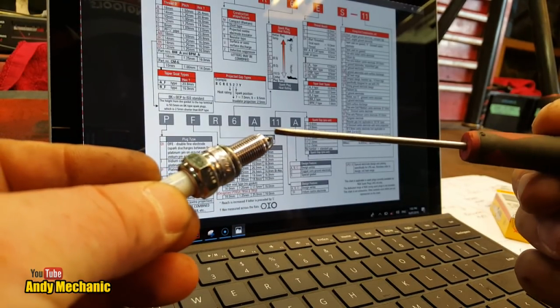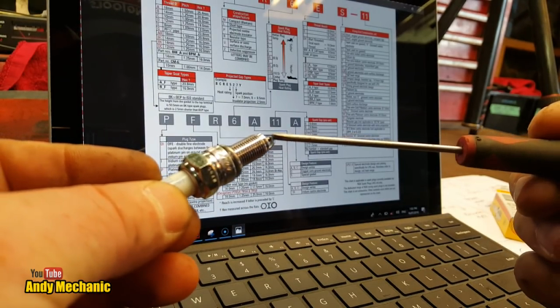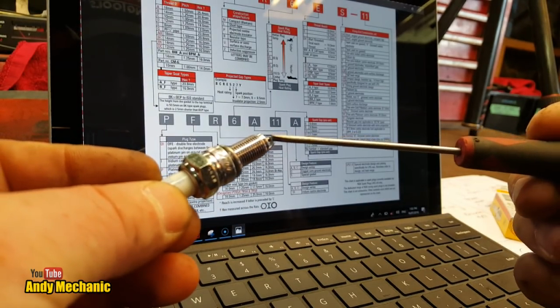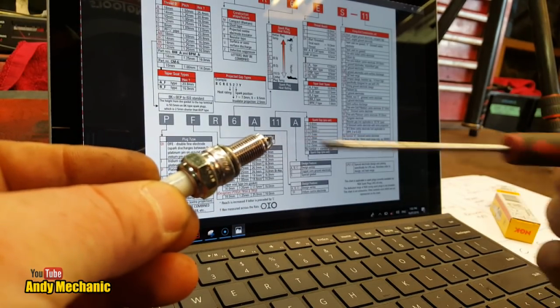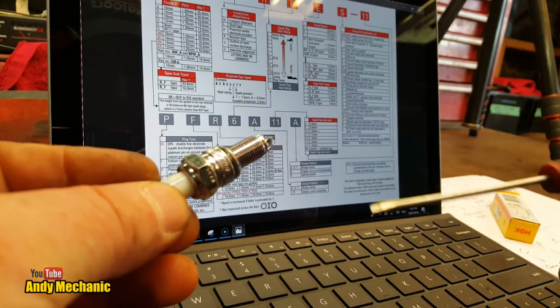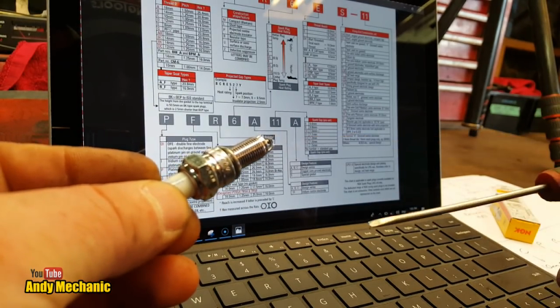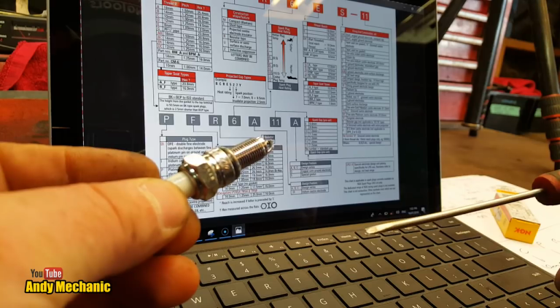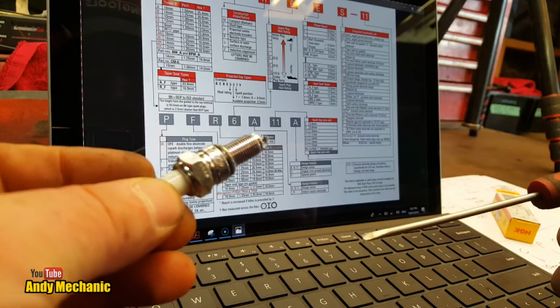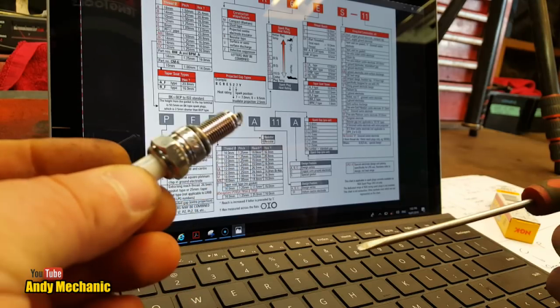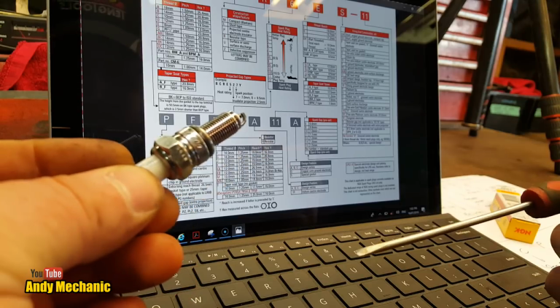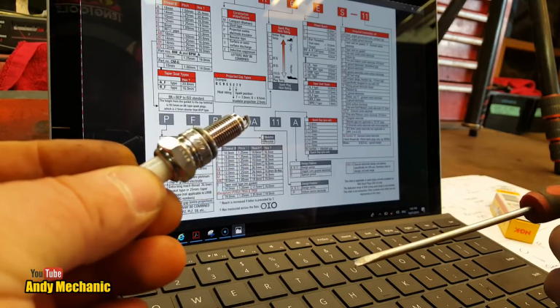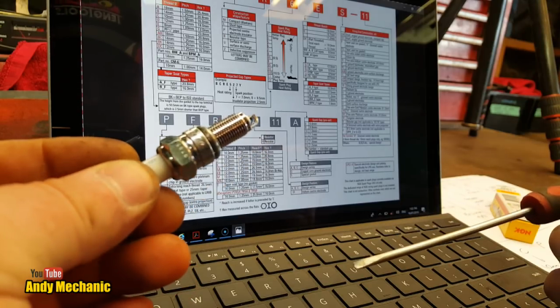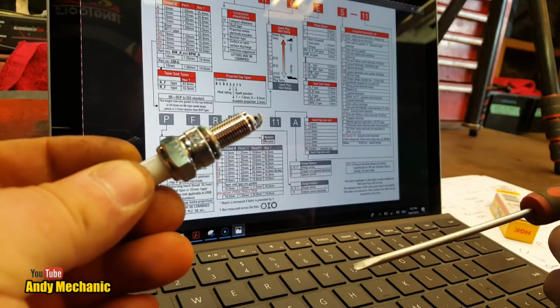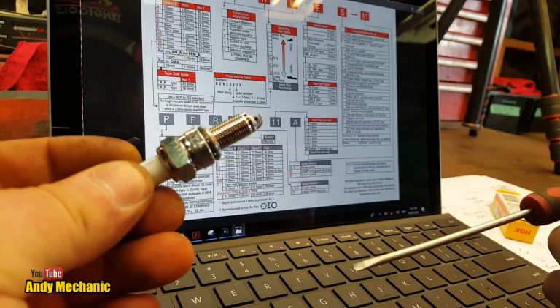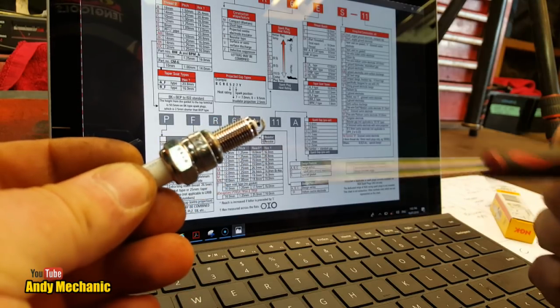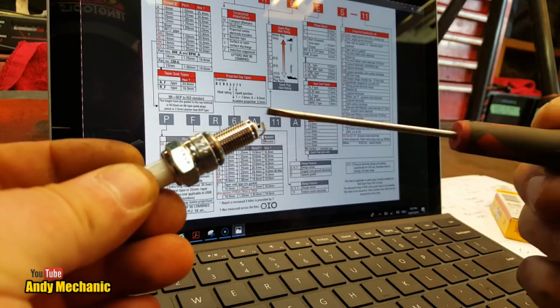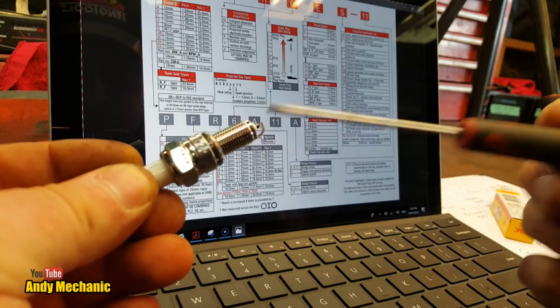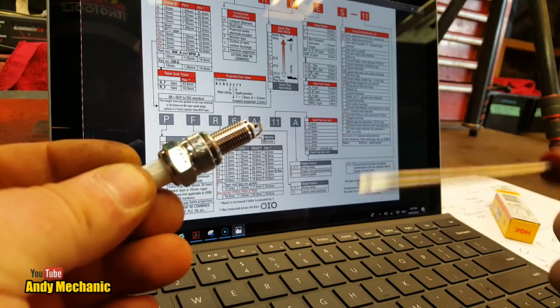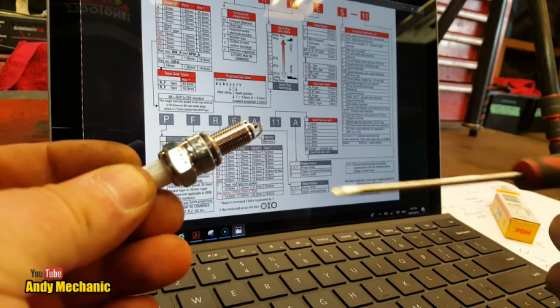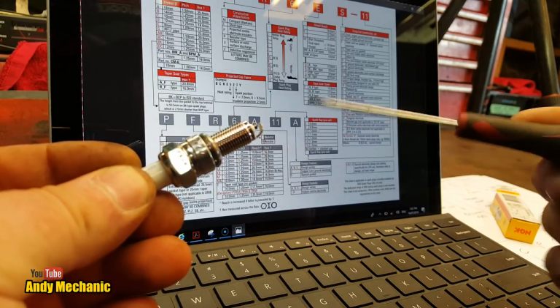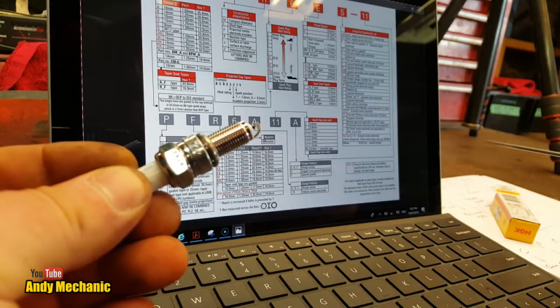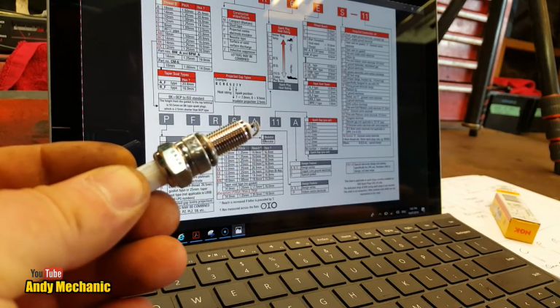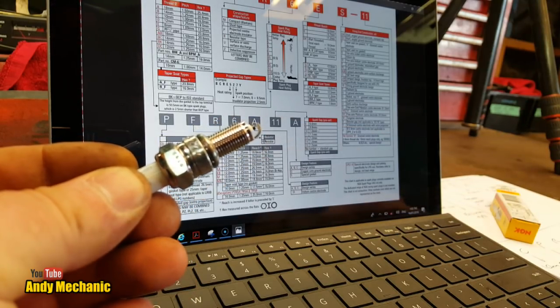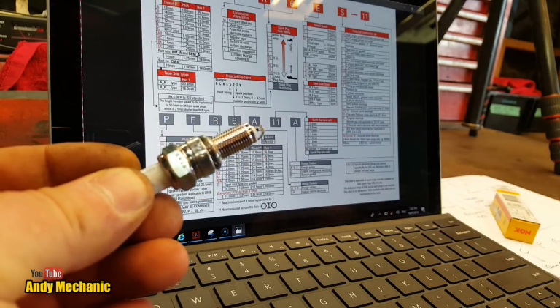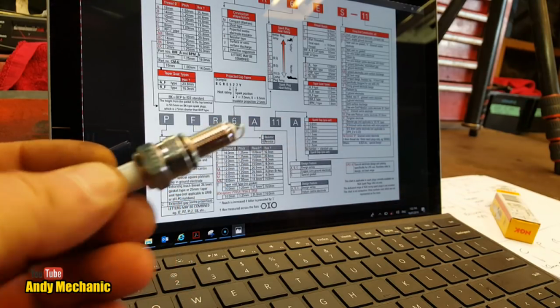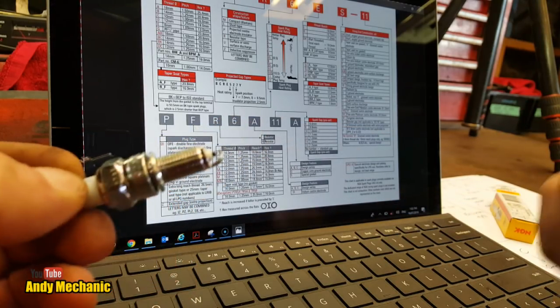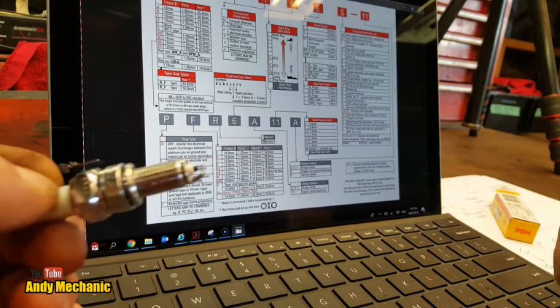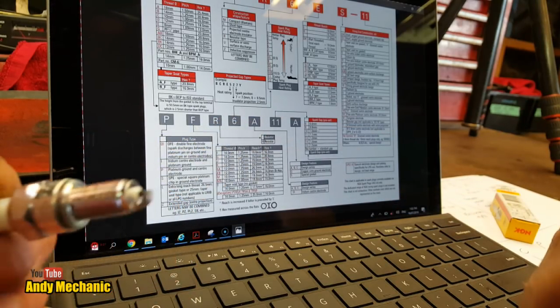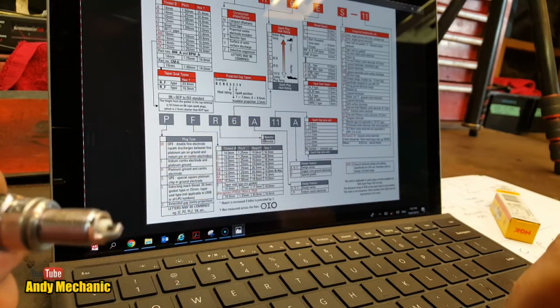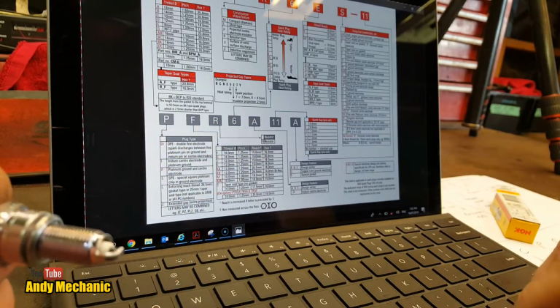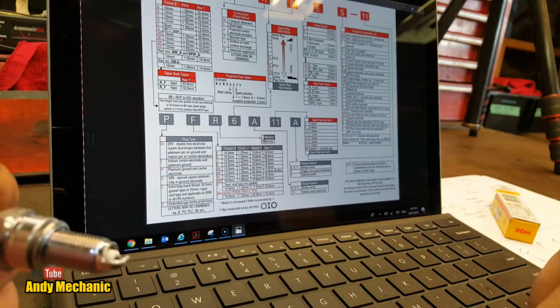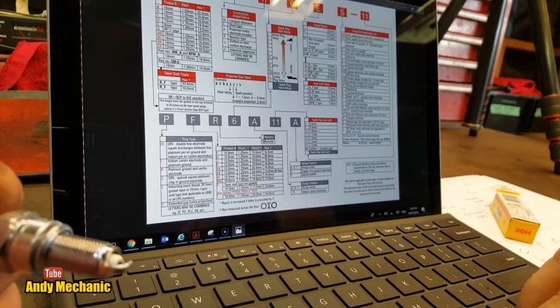Following that line down, if it's got a 9, it's already got a preset plug gap of 0.9mm. That might not necessarily be correct for your application, but it means it's going out of the factory with a preset plug gap. So this plug gap here, between the two electrodes, is 0.9mm — just there. You can check it with a feeler gauge.